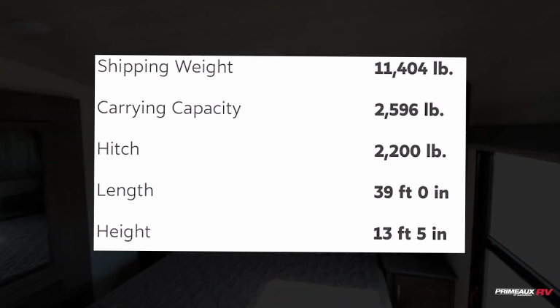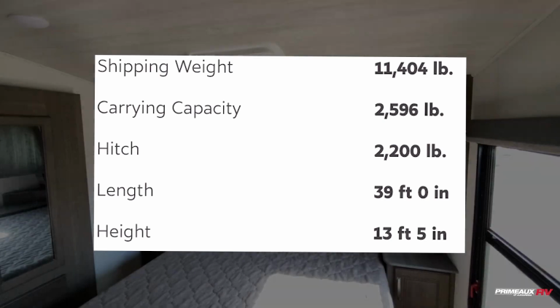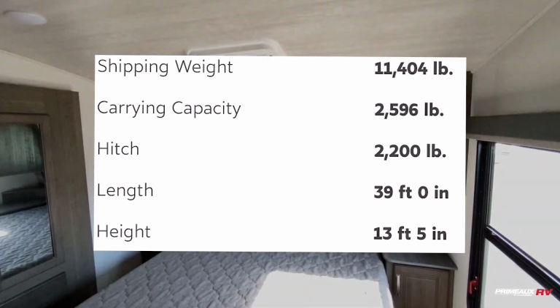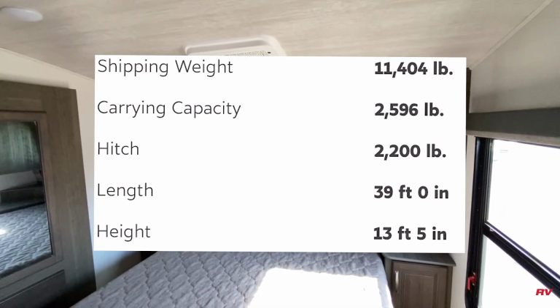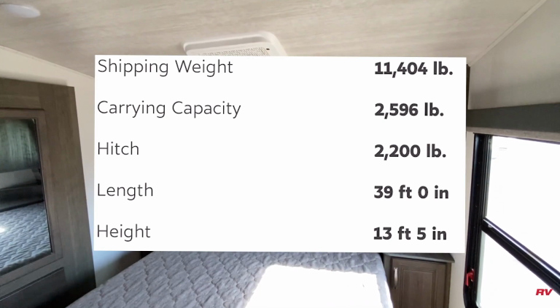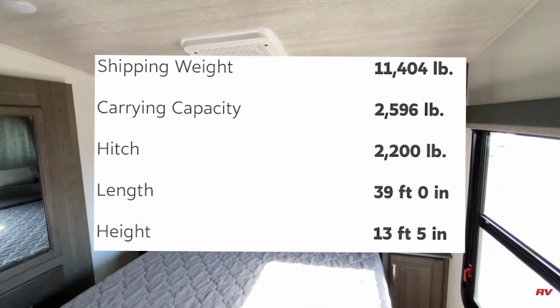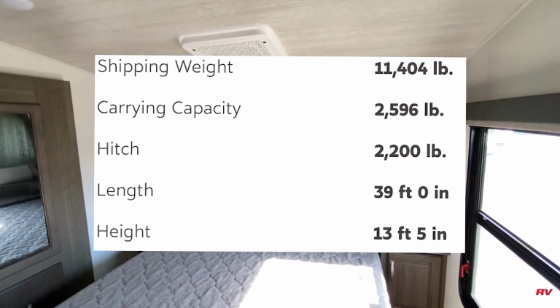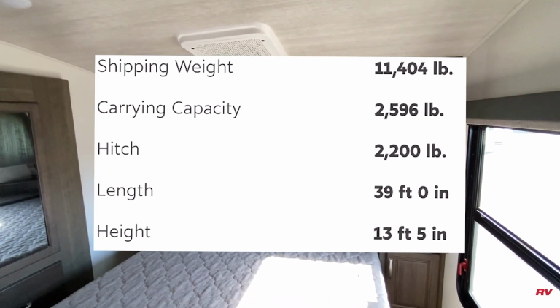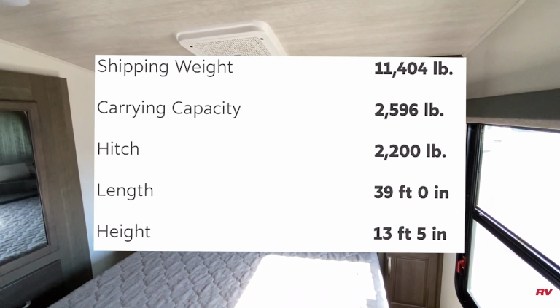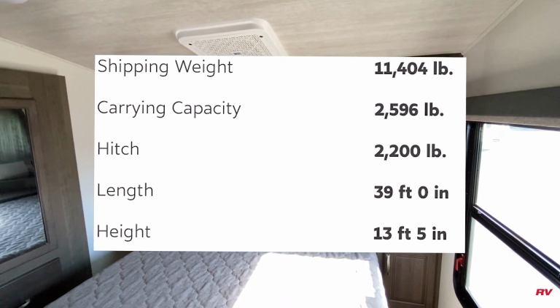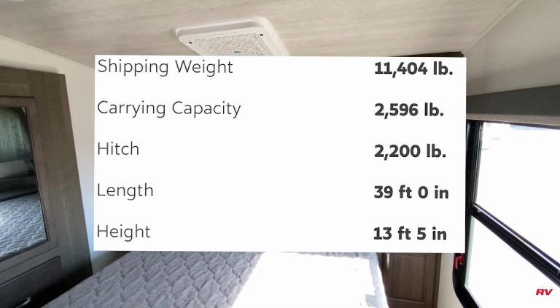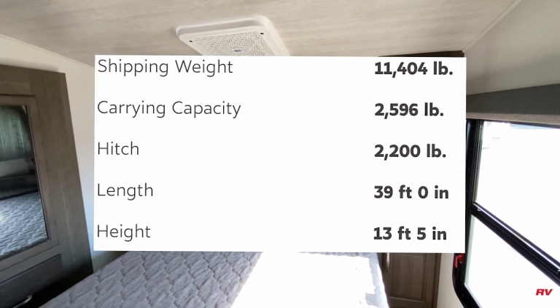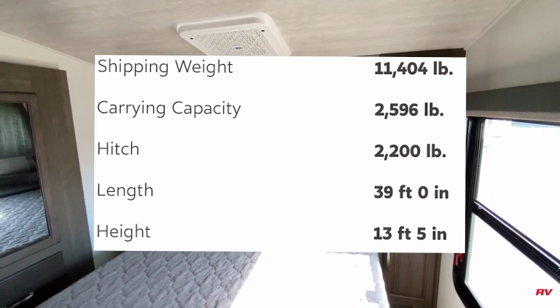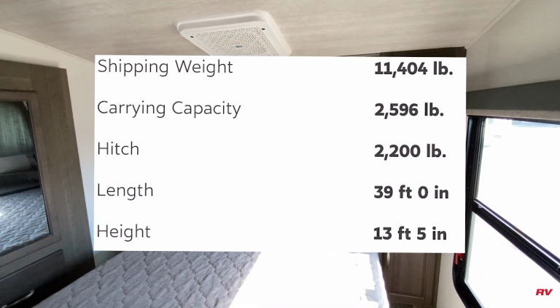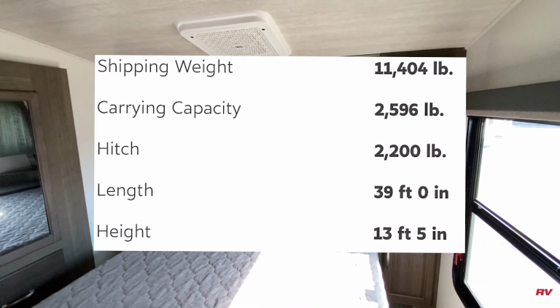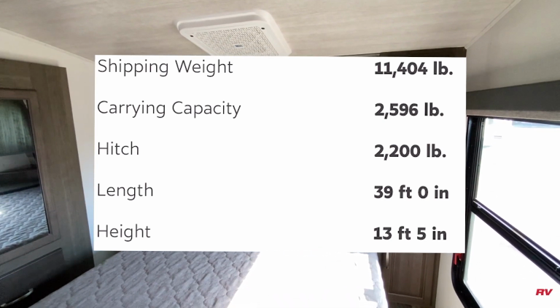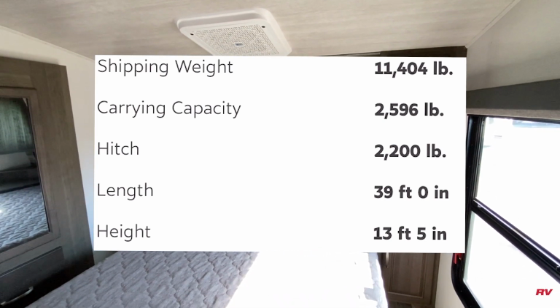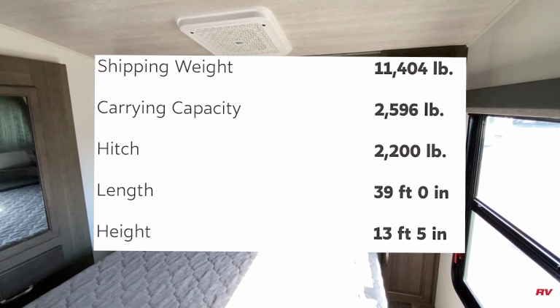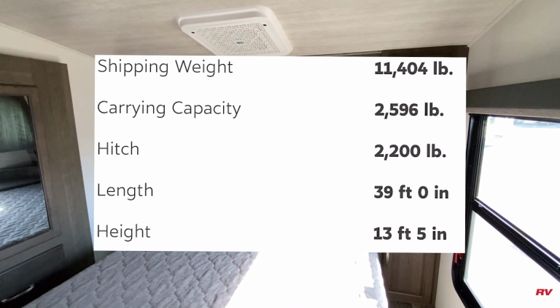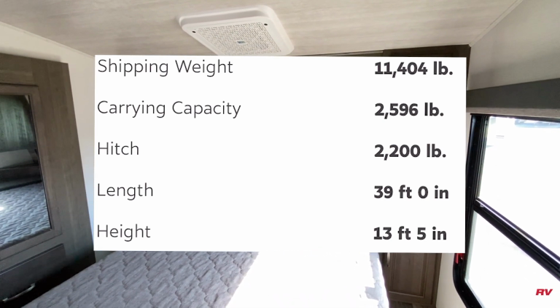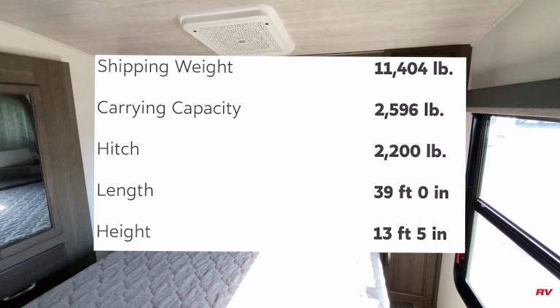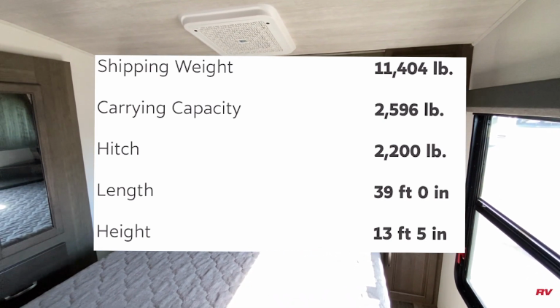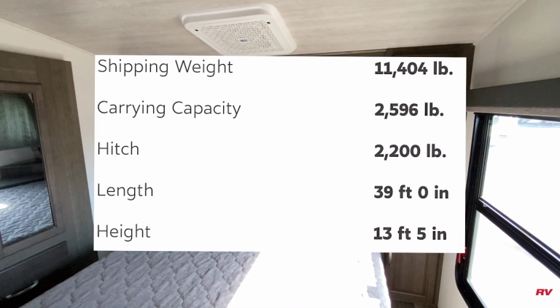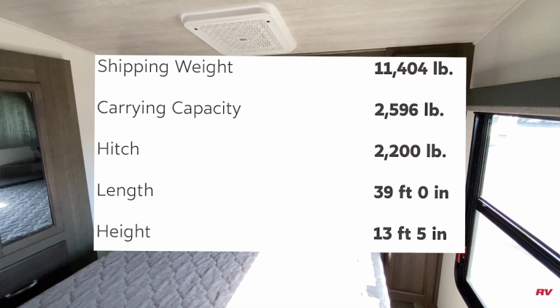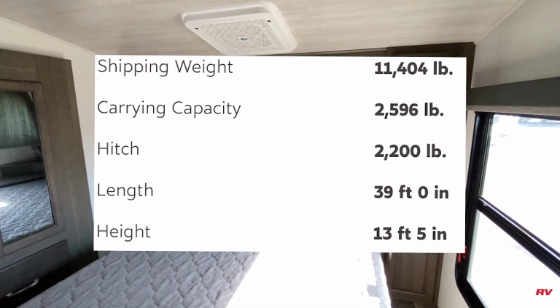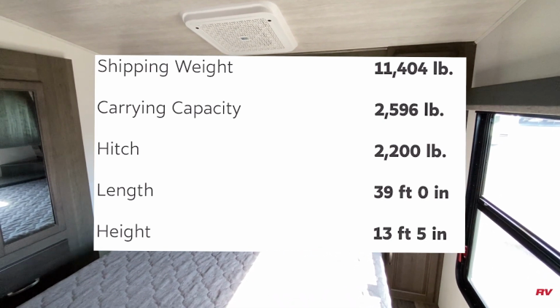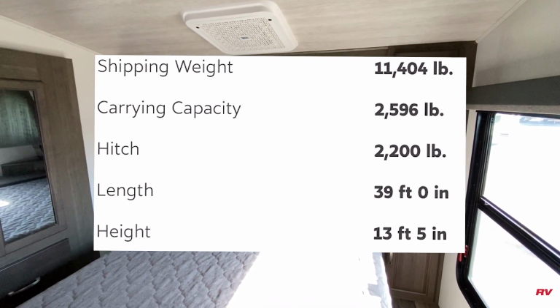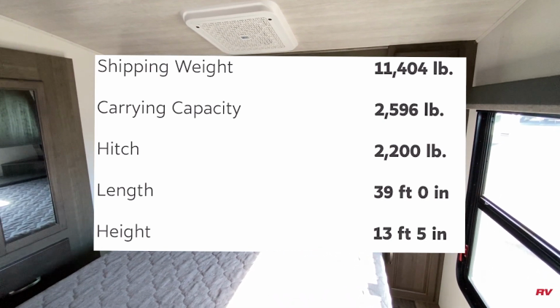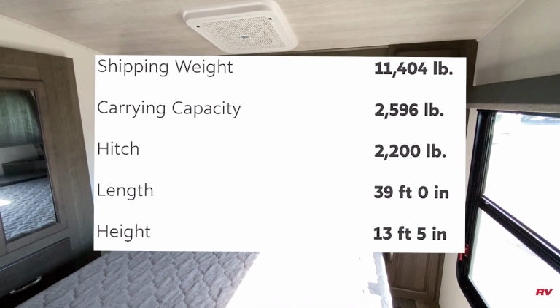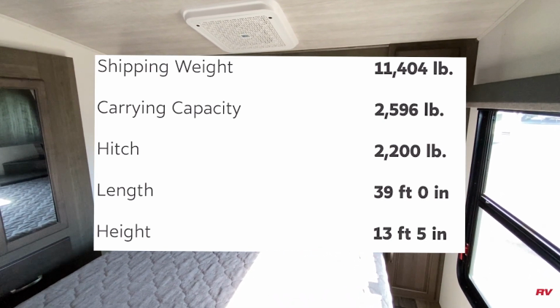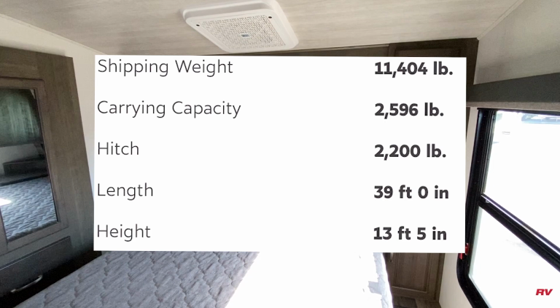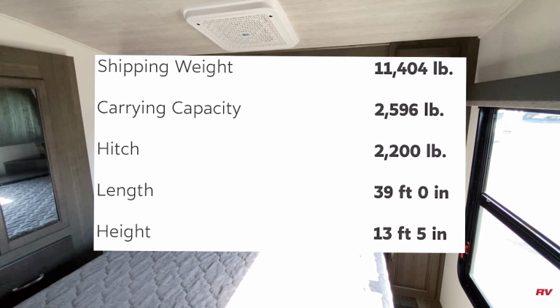We're taking a look at this Cougar 364BHL. I'll put all the details right here and we'll check everything out.